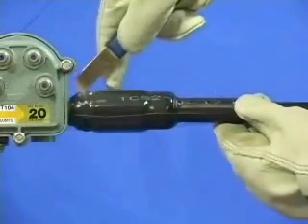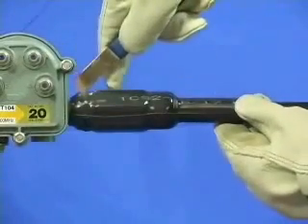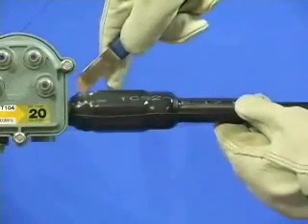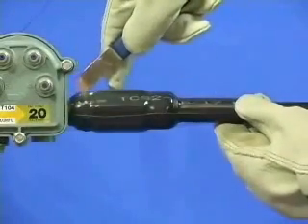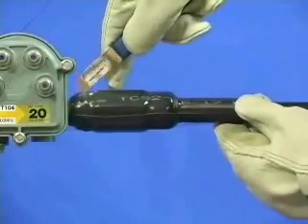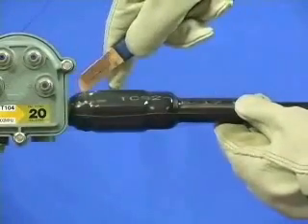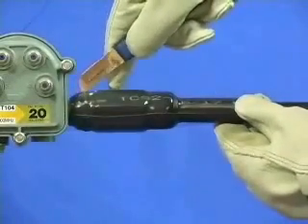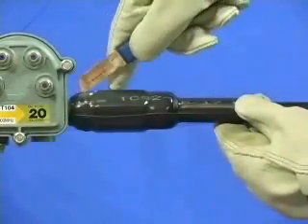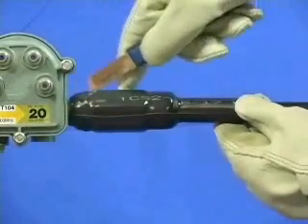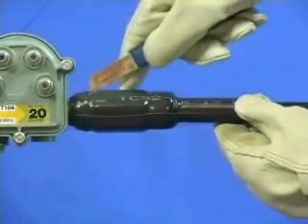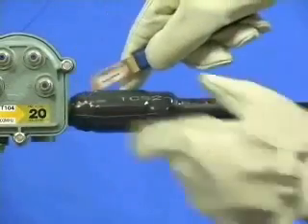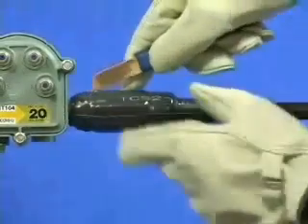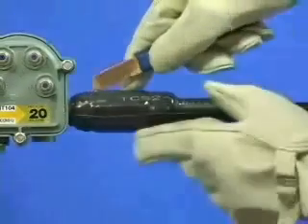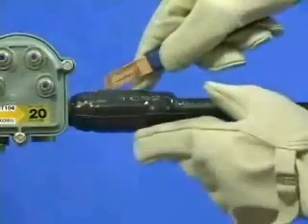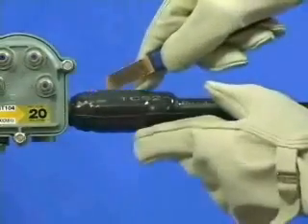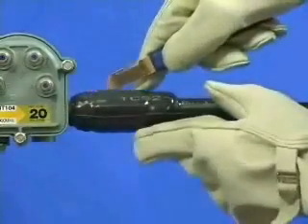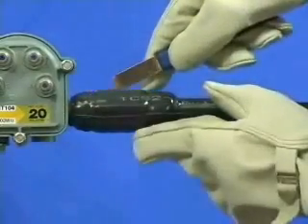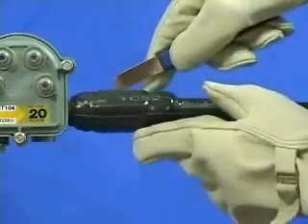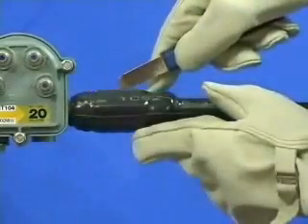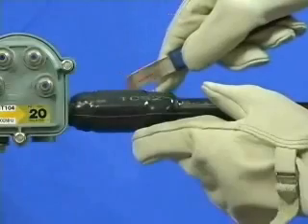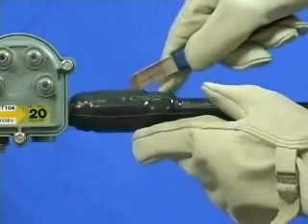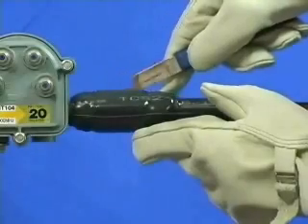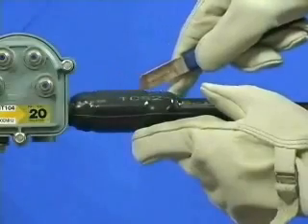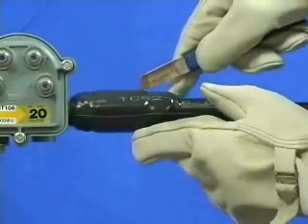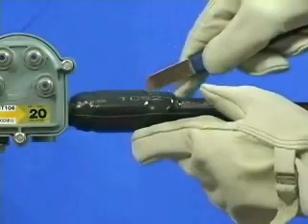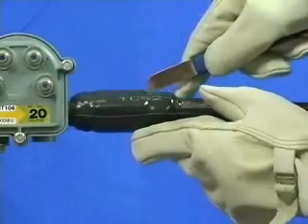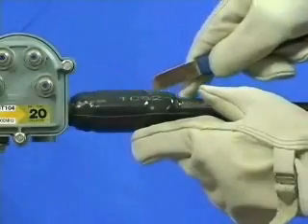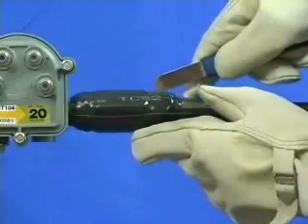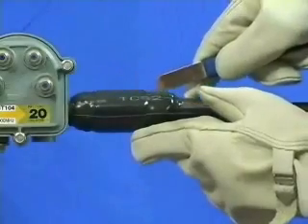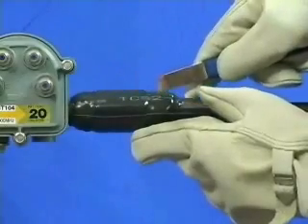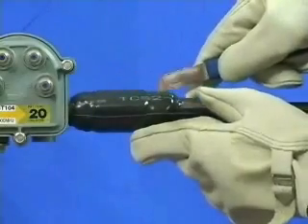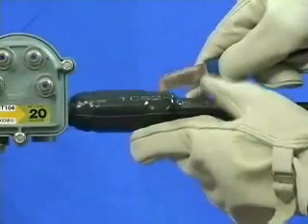Remove by carefully slitting the sleeve over the connector and cable, and peel off with a pair of pliers.